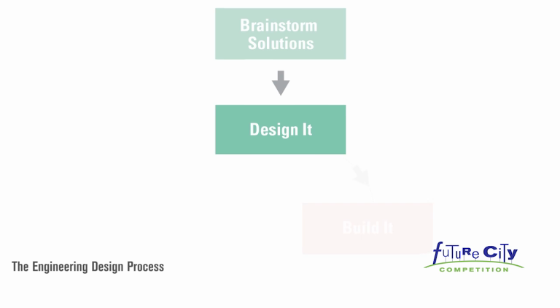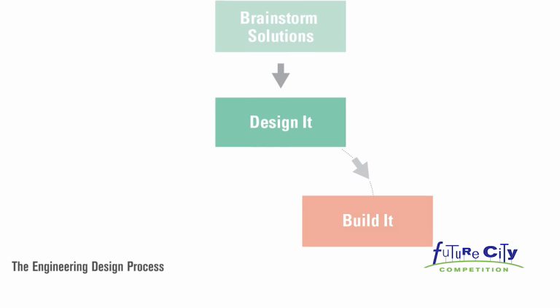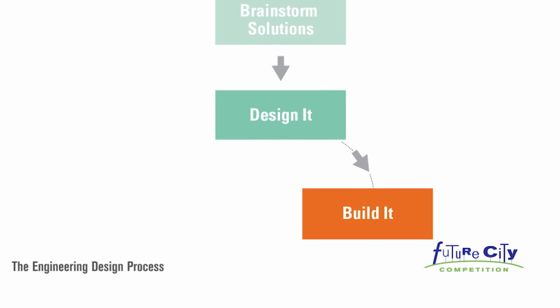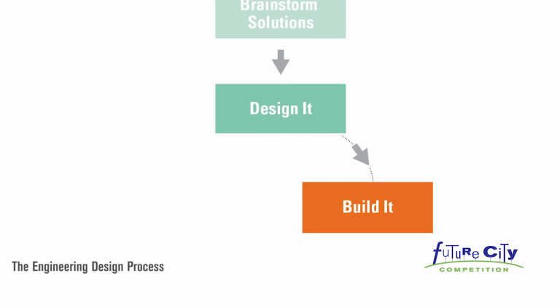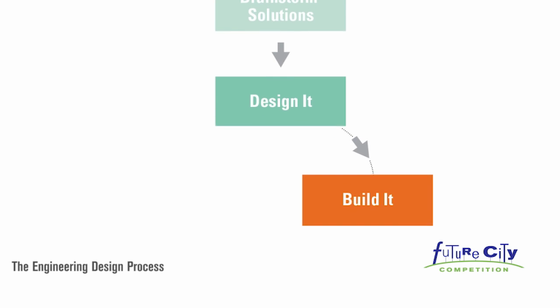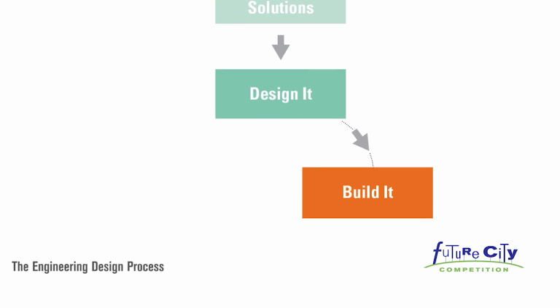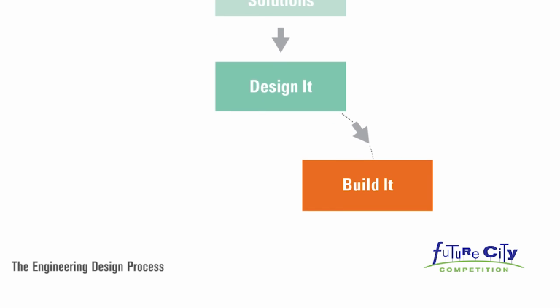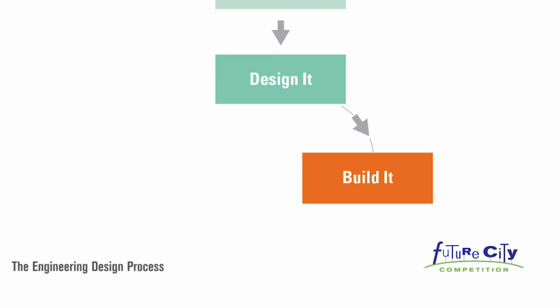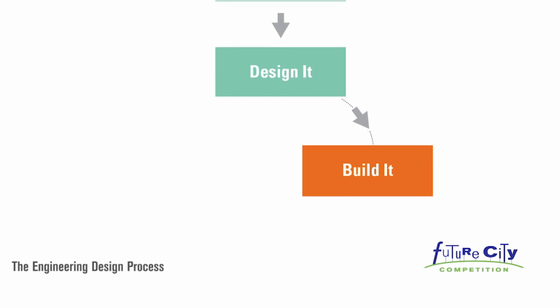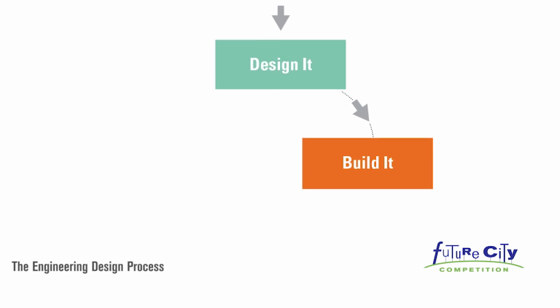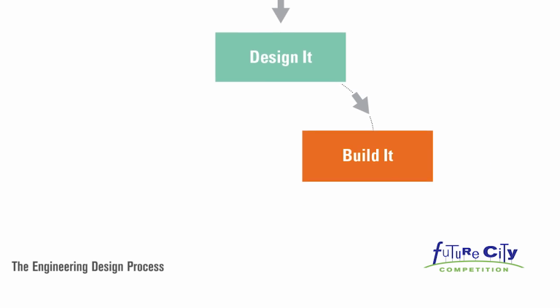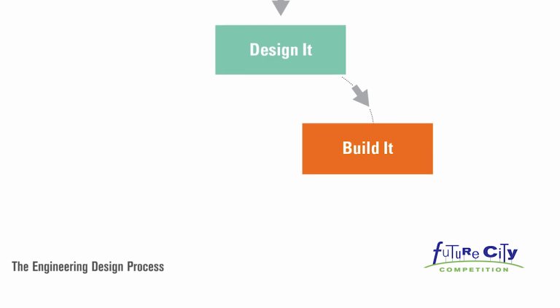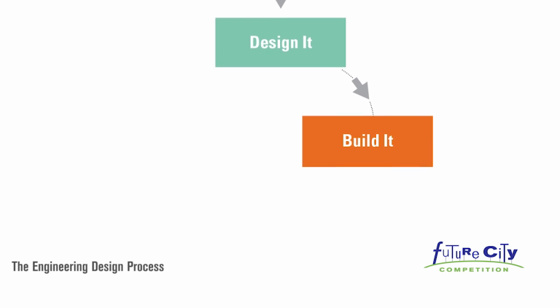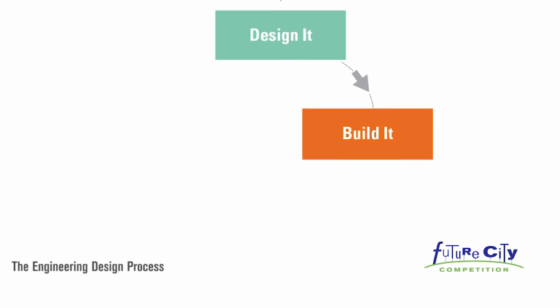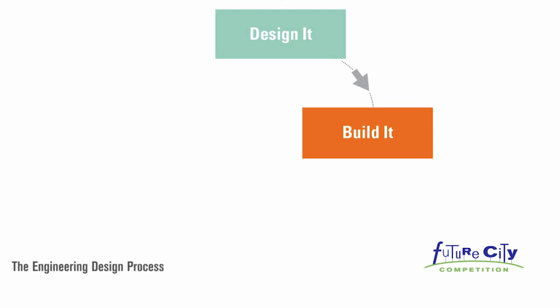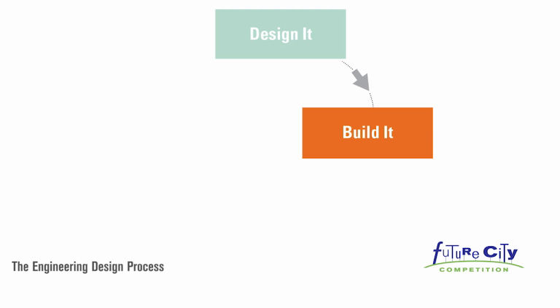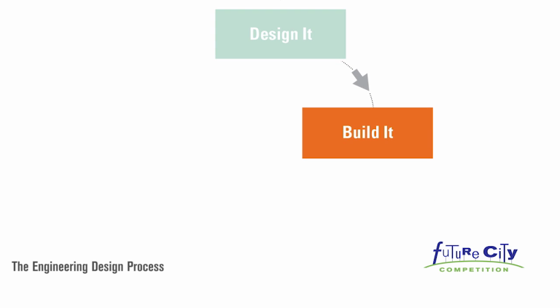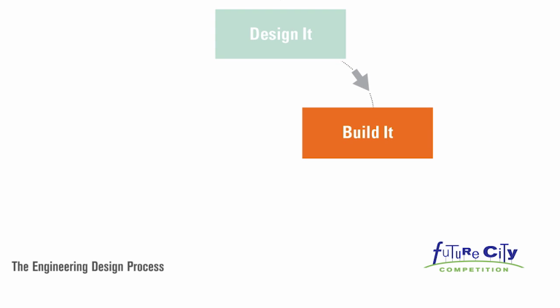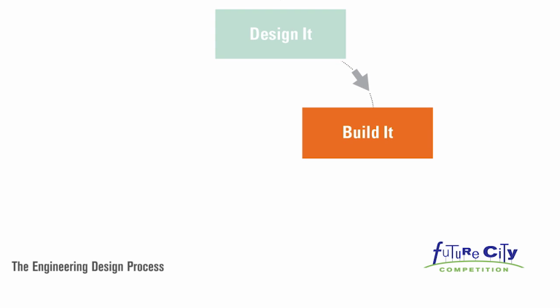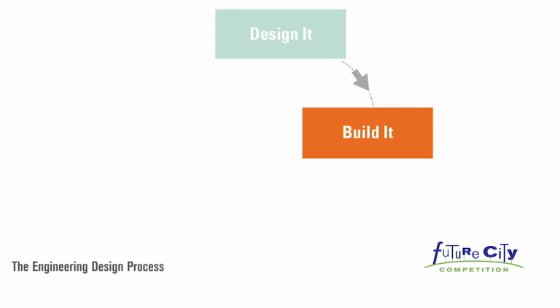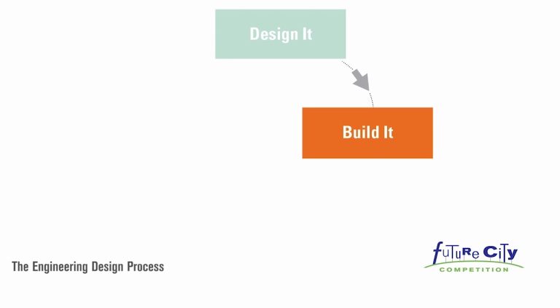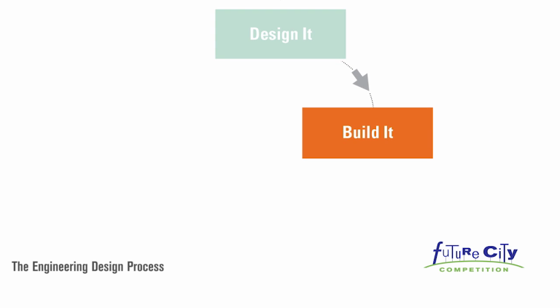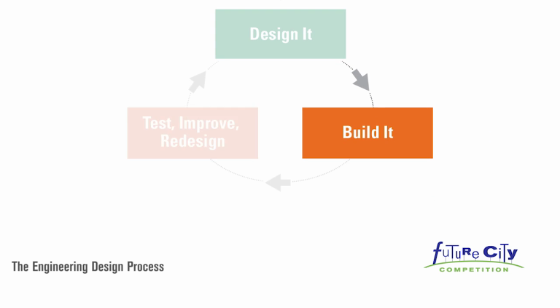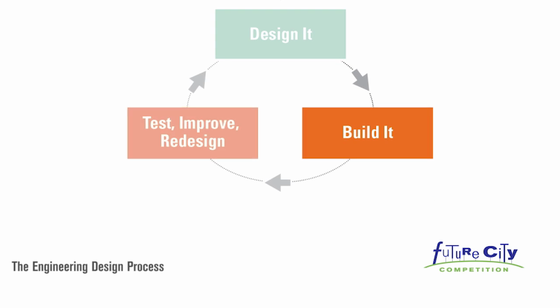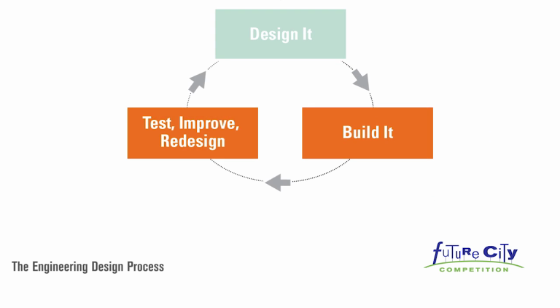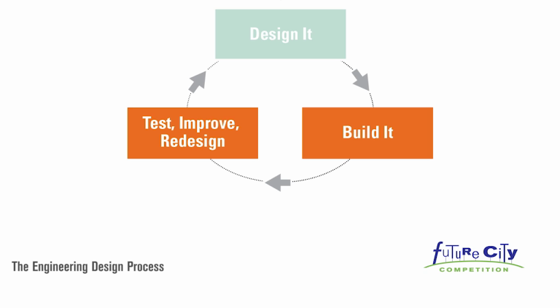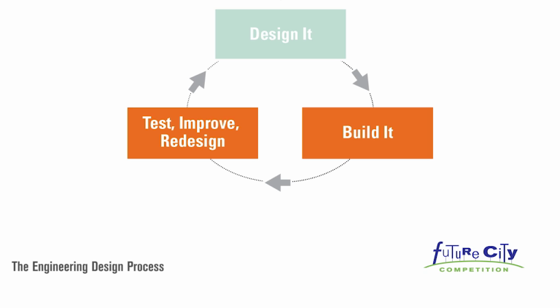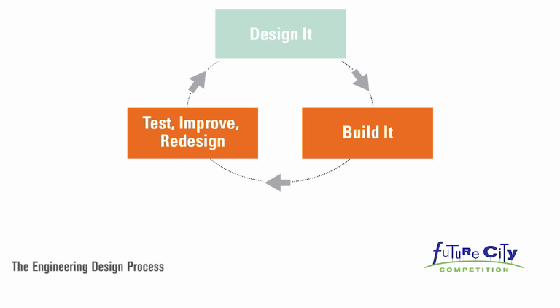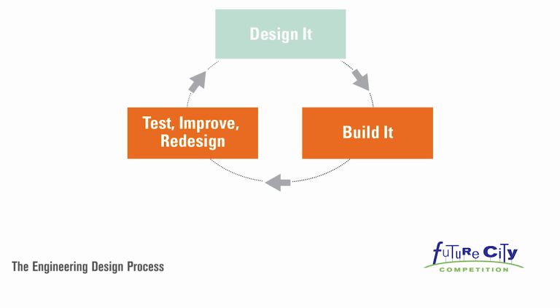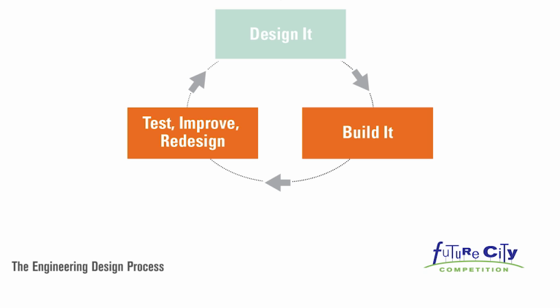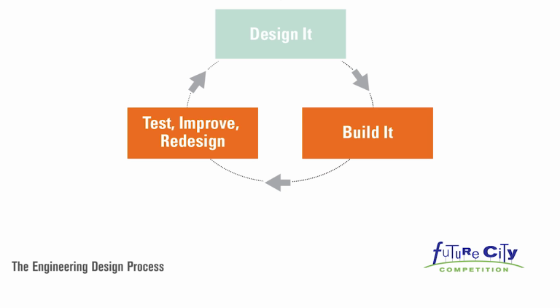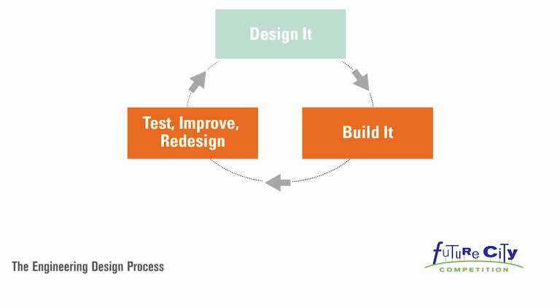Build it. It's time to put your ideas into action and build. Test, improve, redesign.